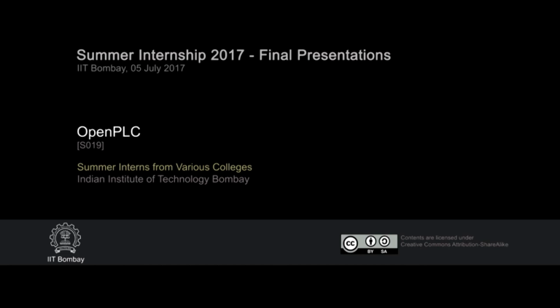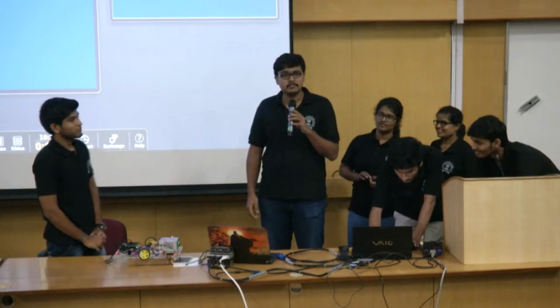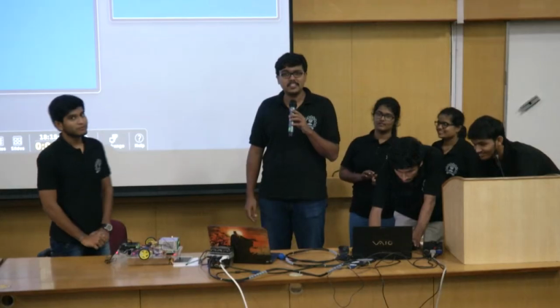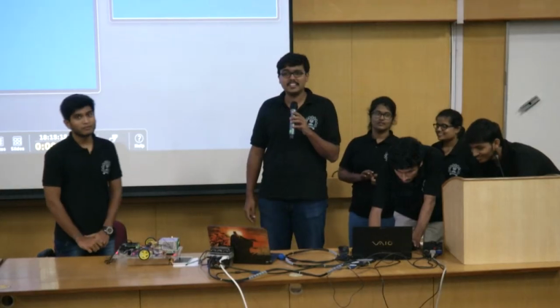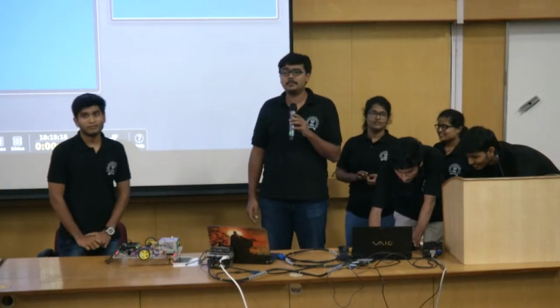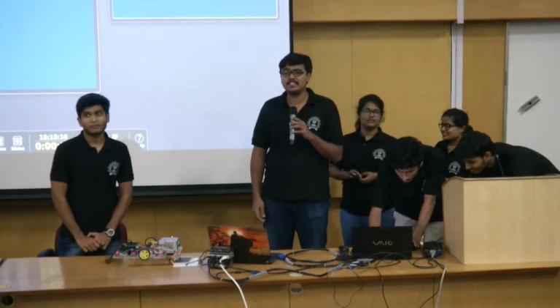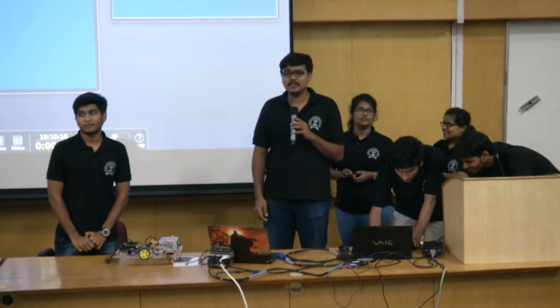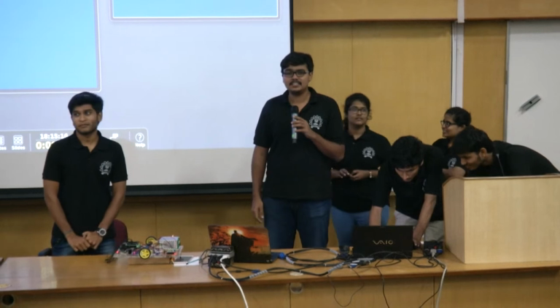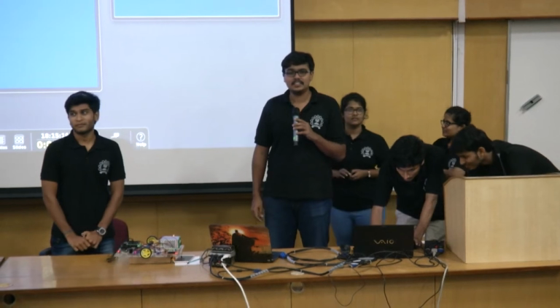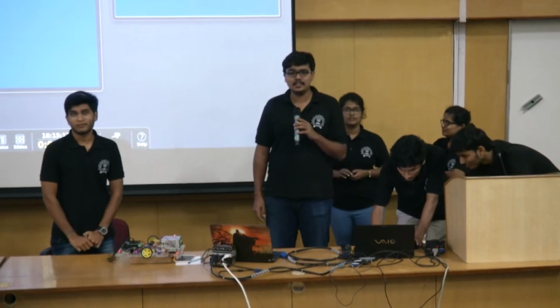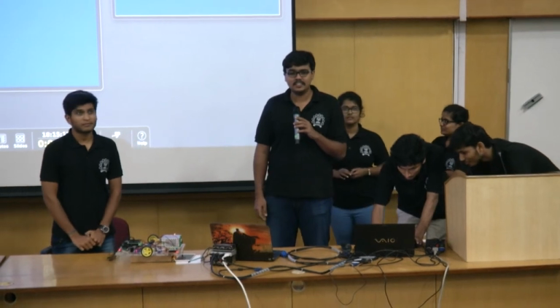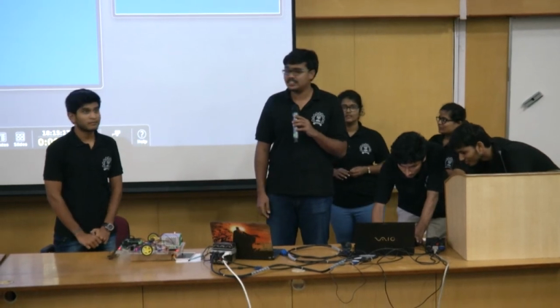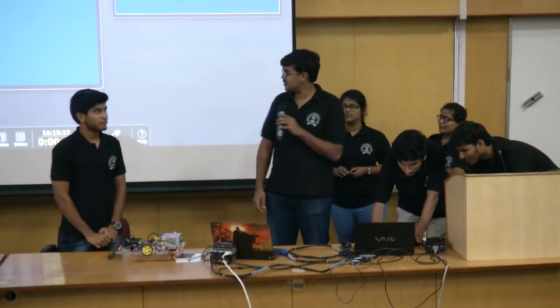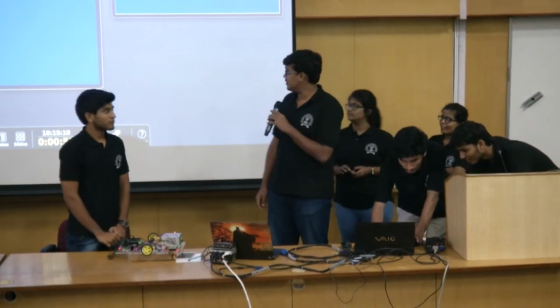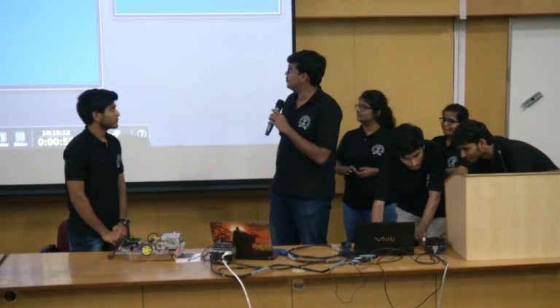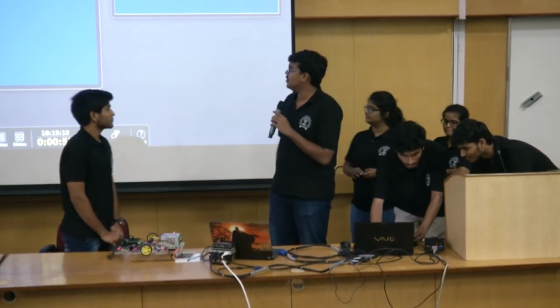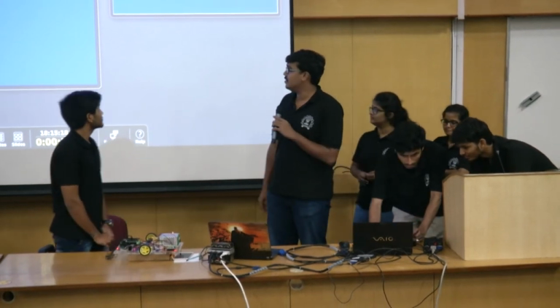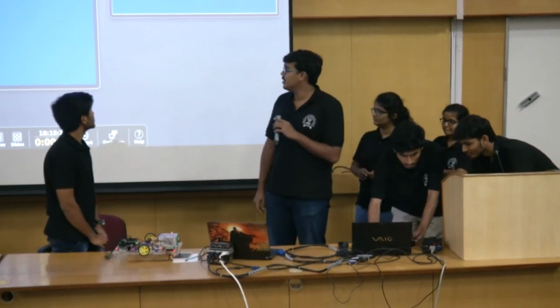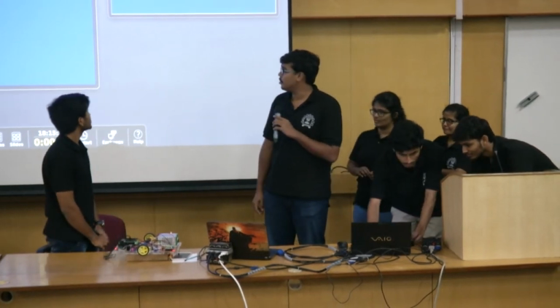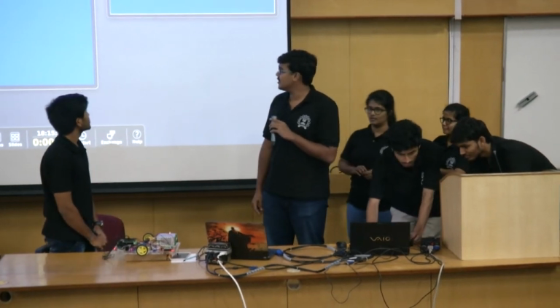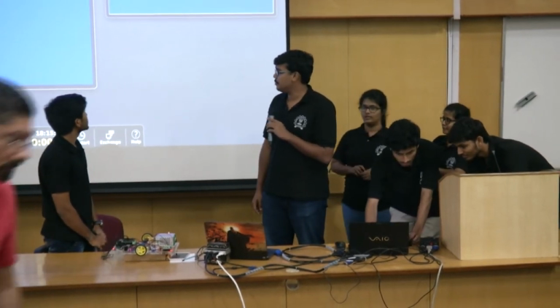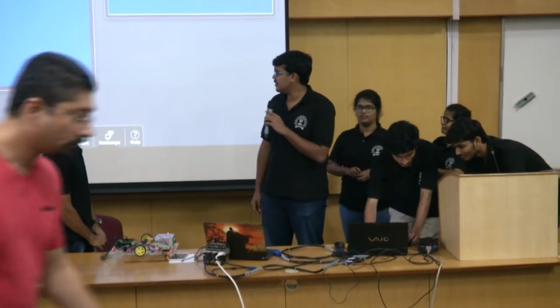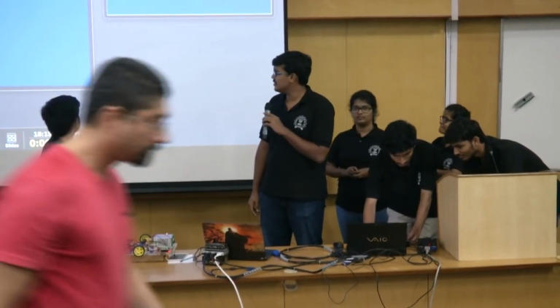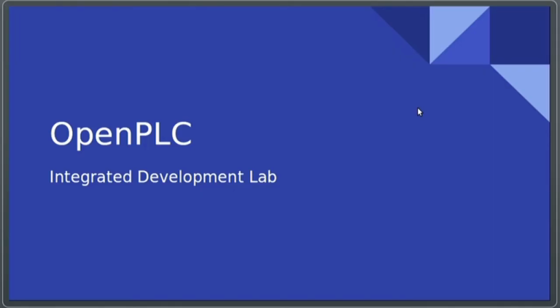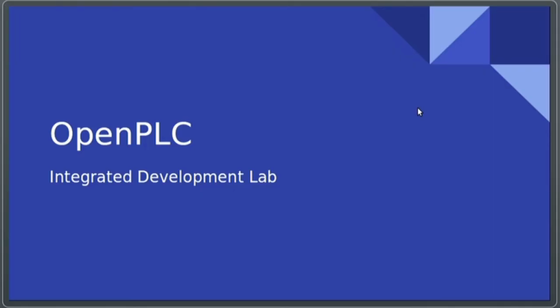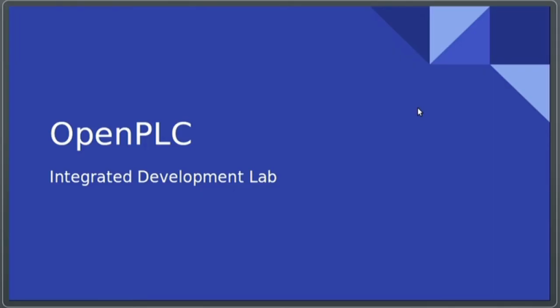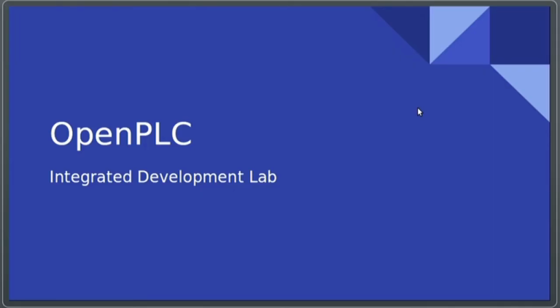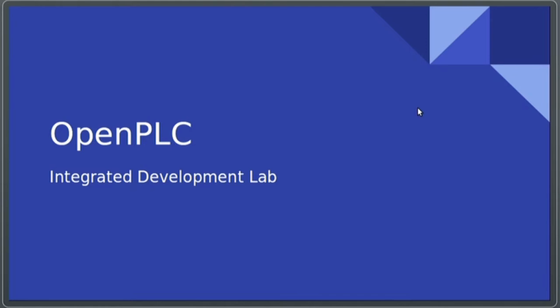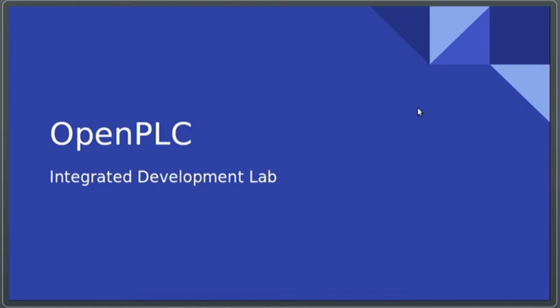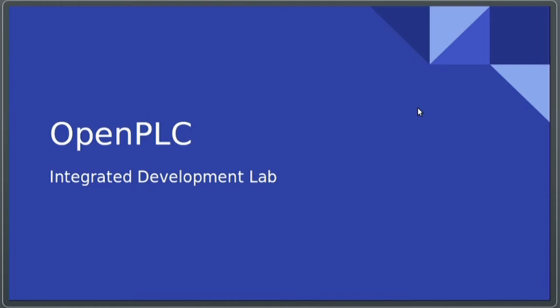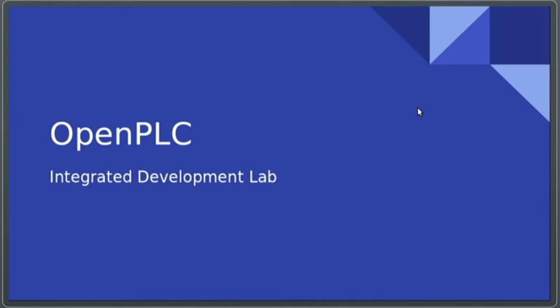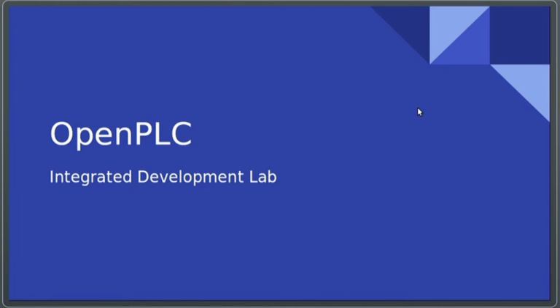Good evening, everybody. I'm Aditya. I'll be giving the presentation for our project Open PLC, which was done under the Integrated Development Lab.